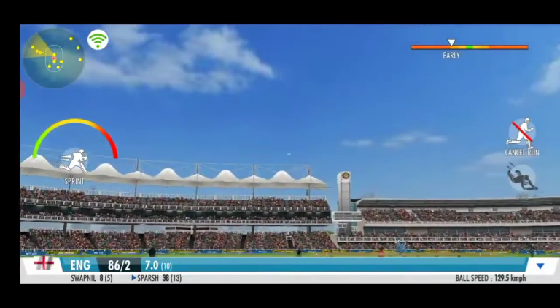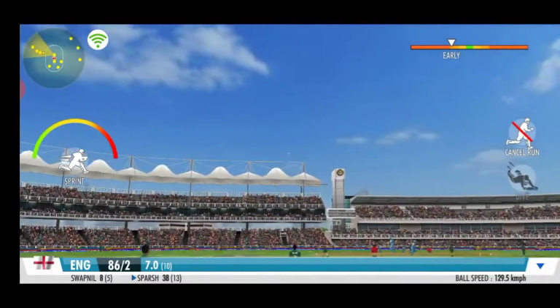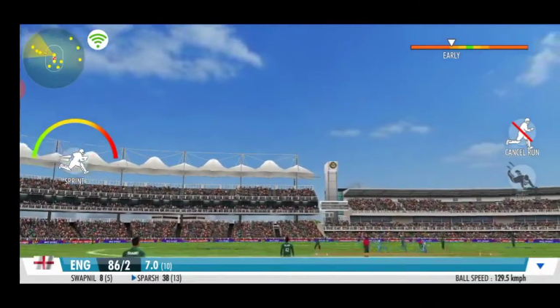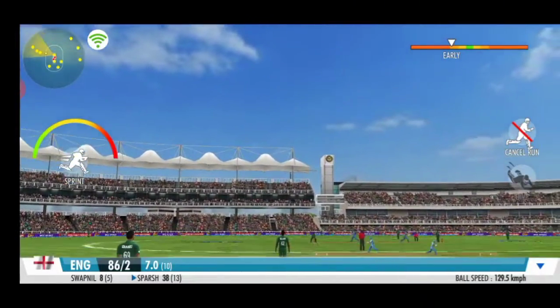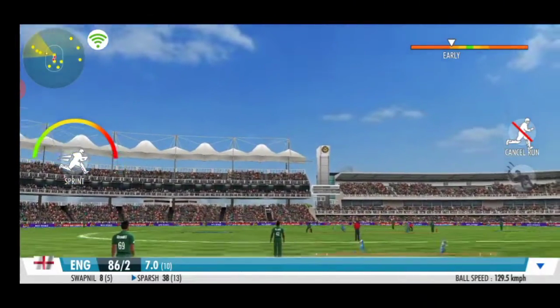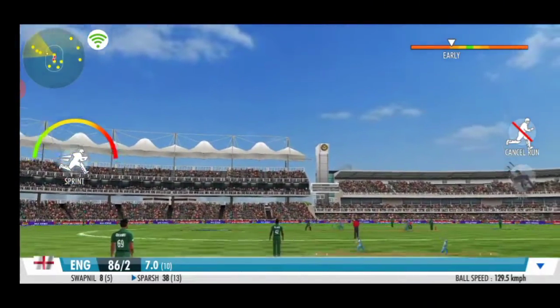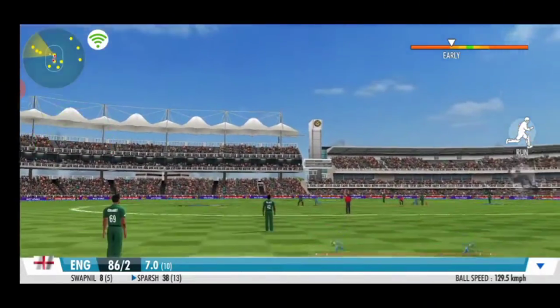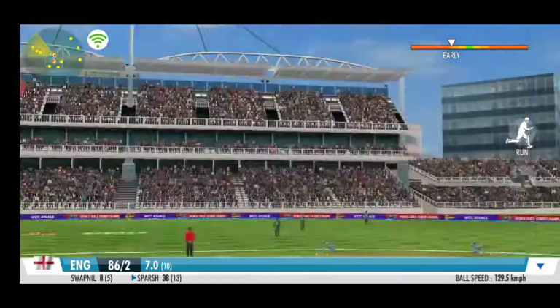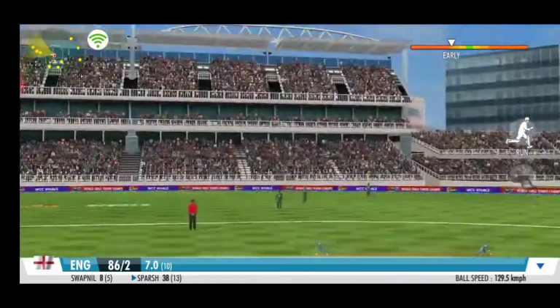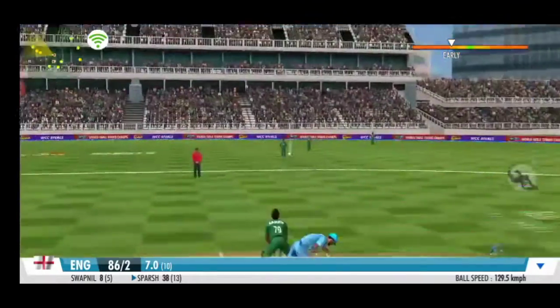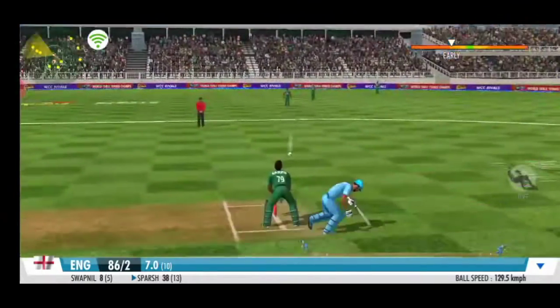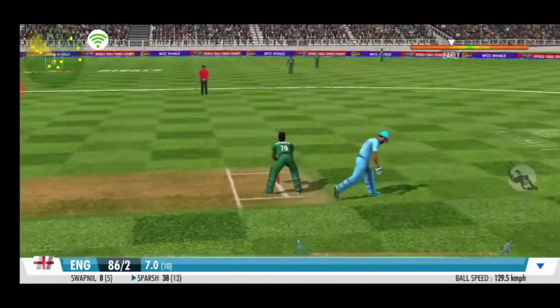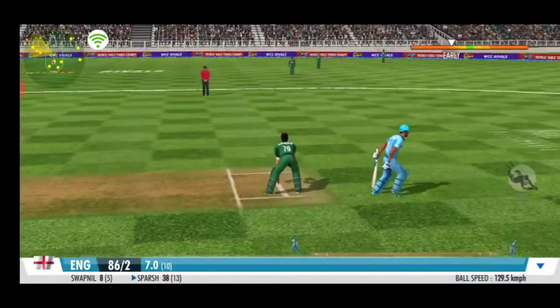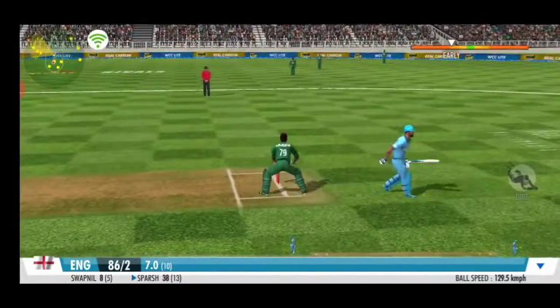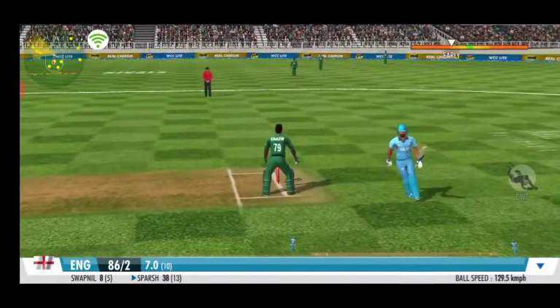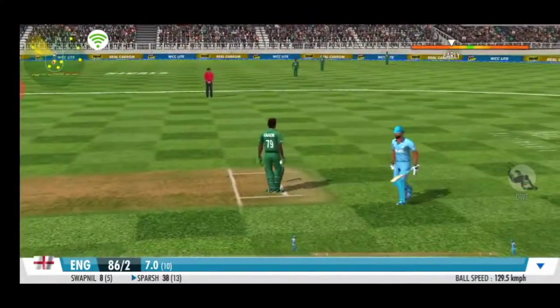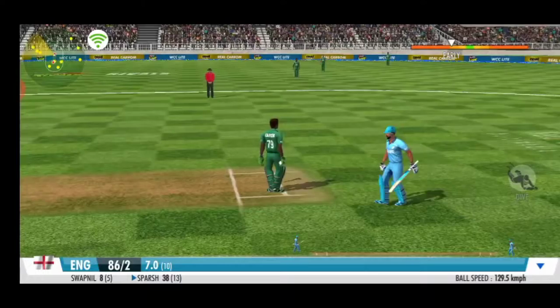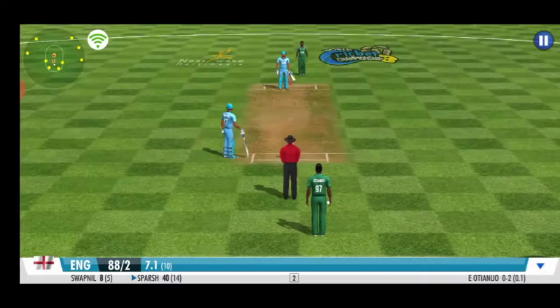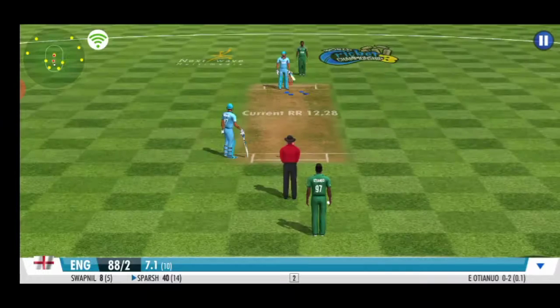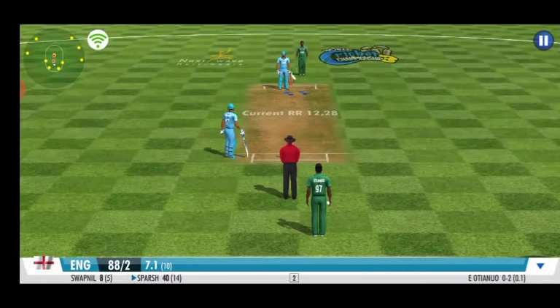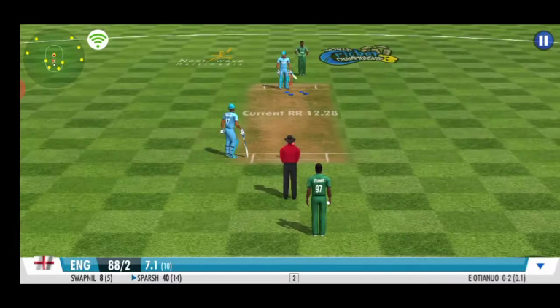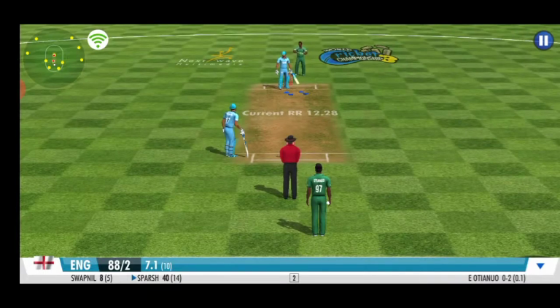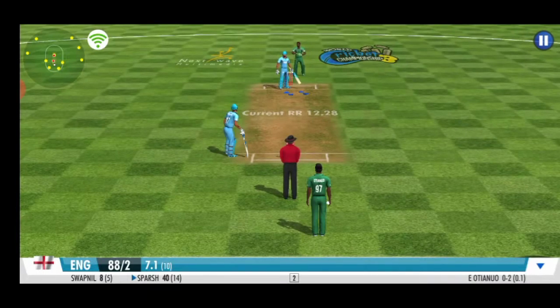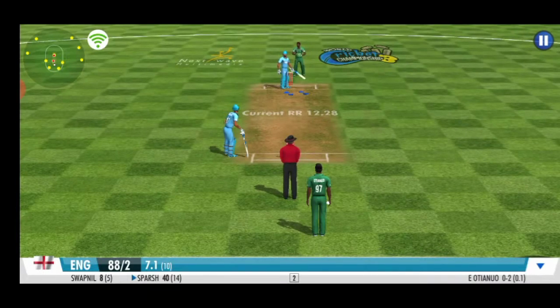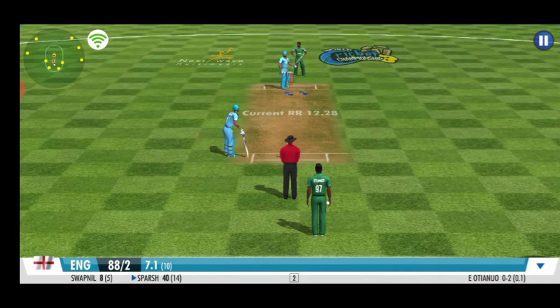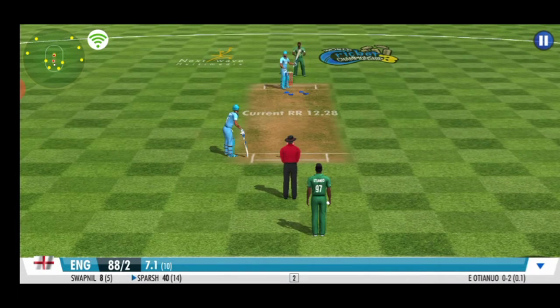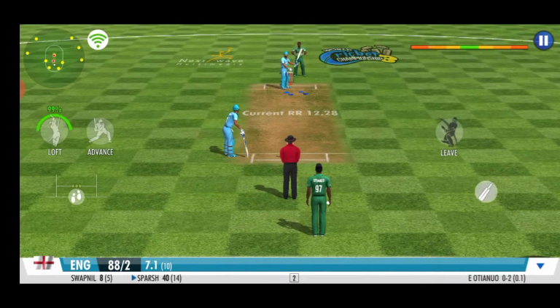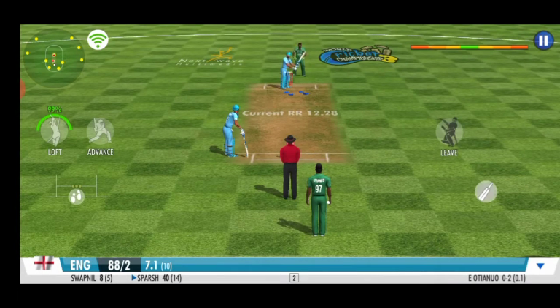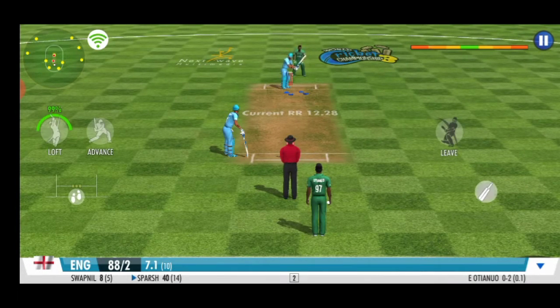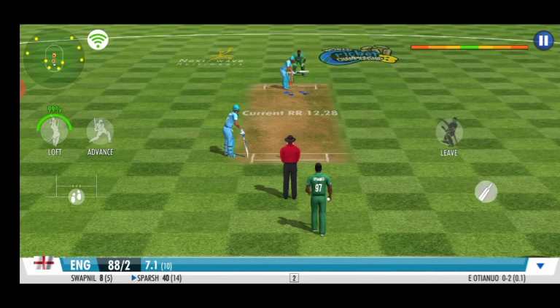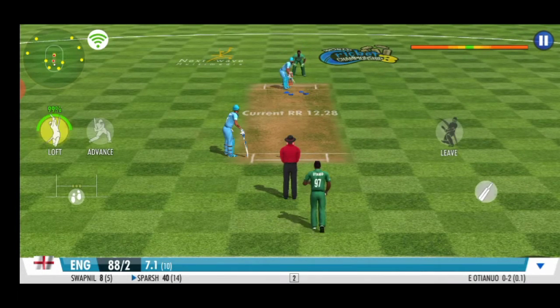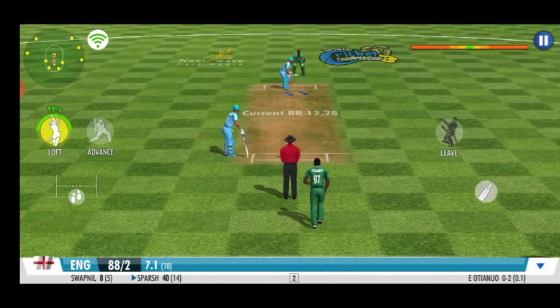Sturdy effort from the fielder there, well thrown. A fine double — that'll push the tally ahead.